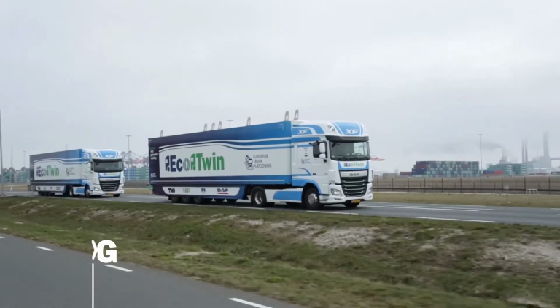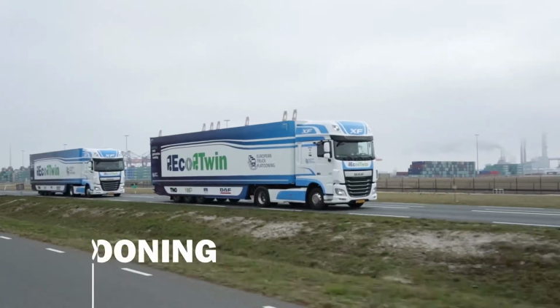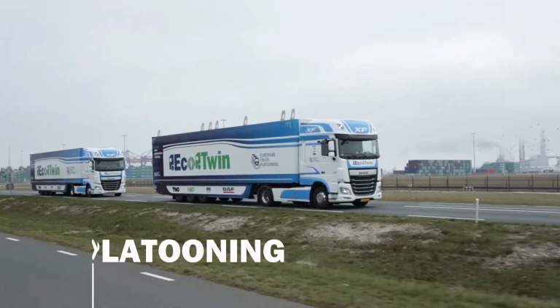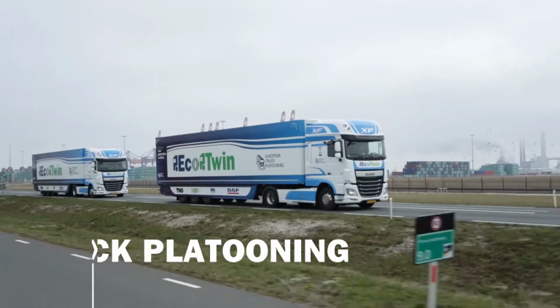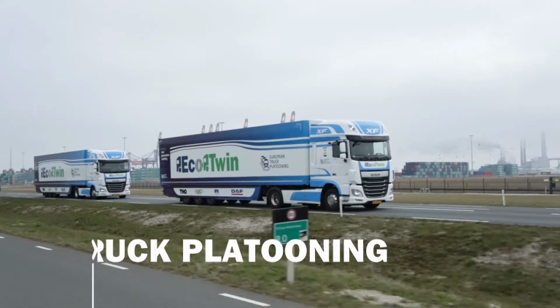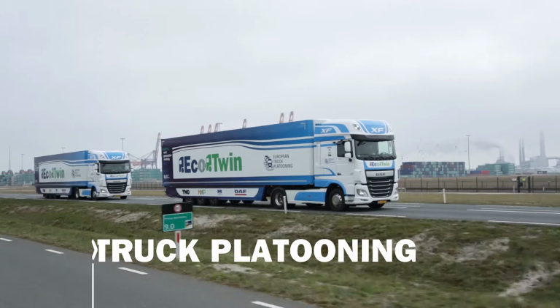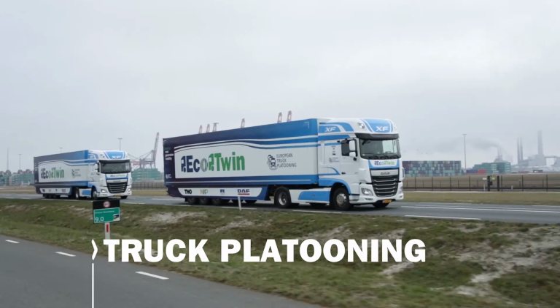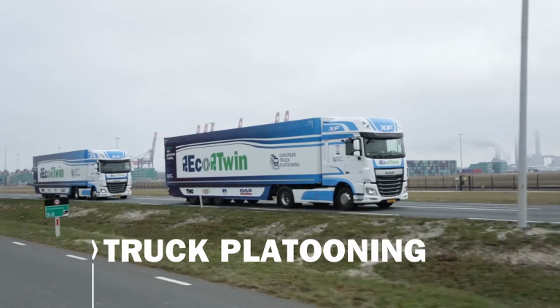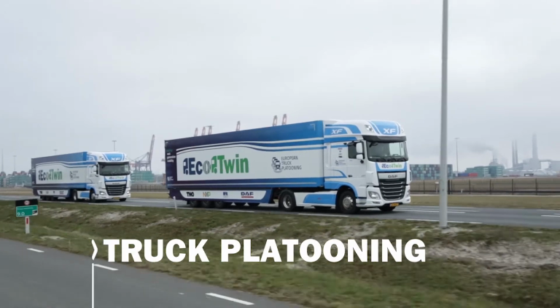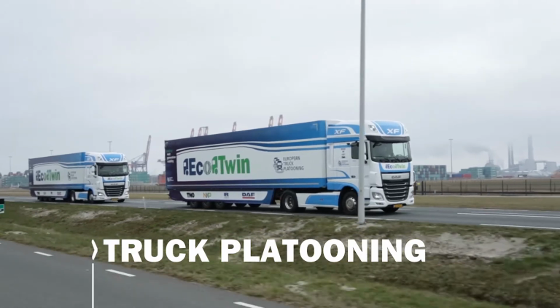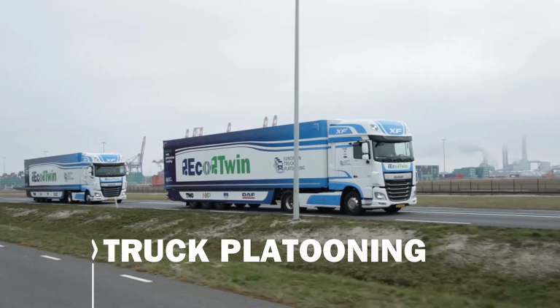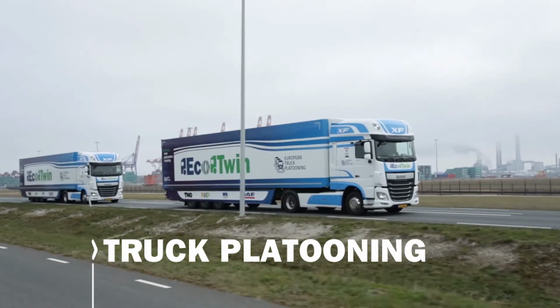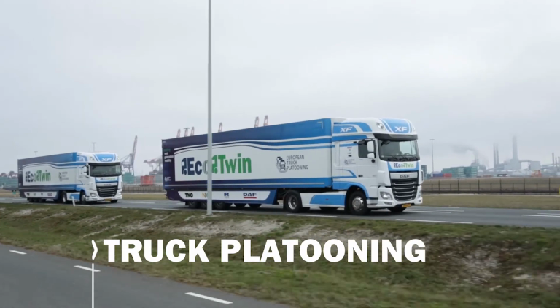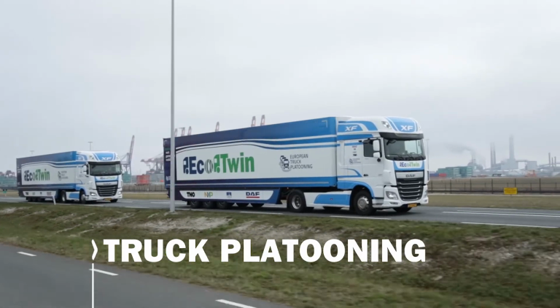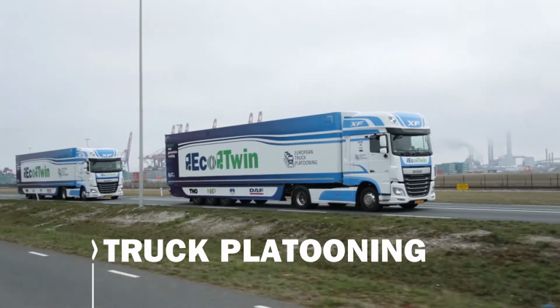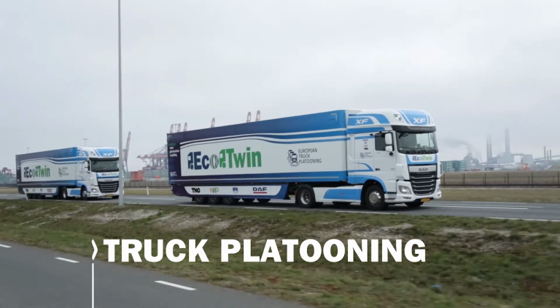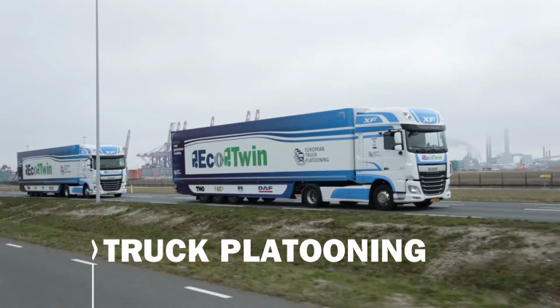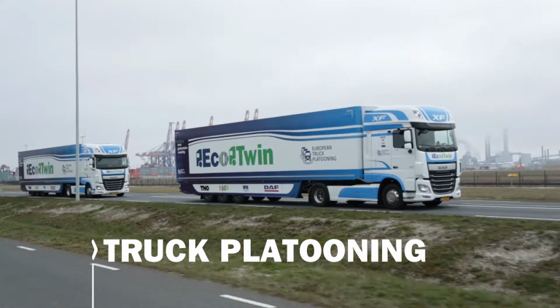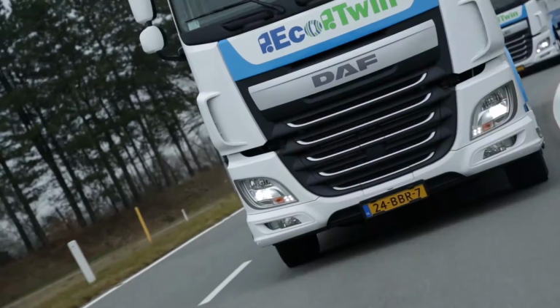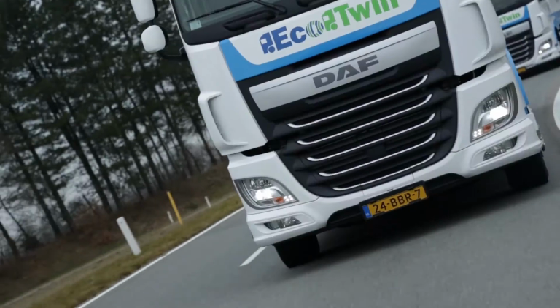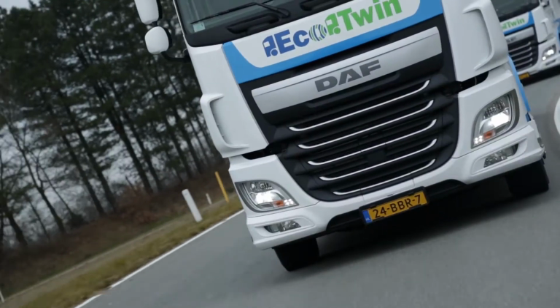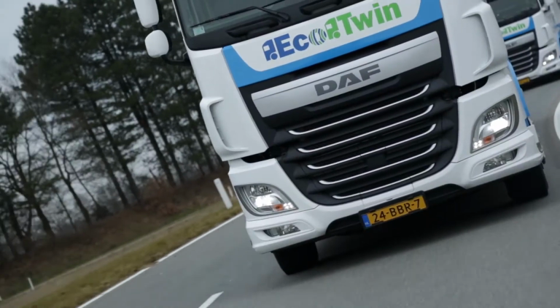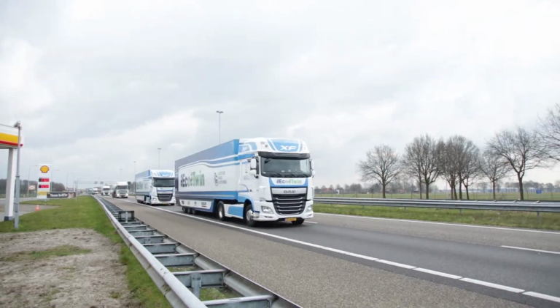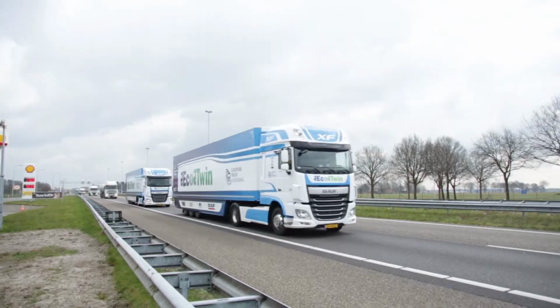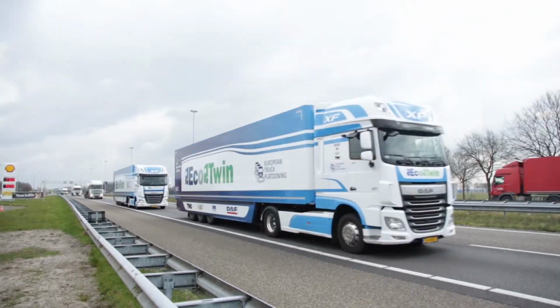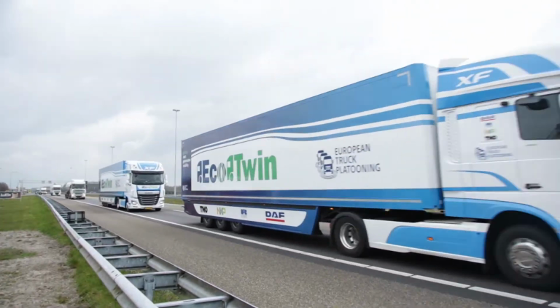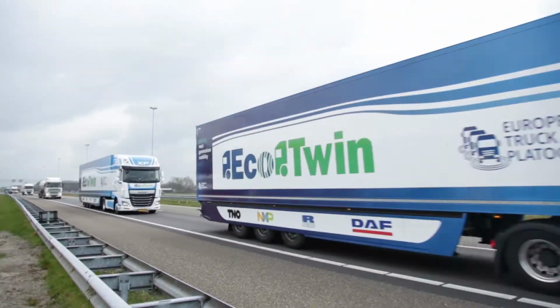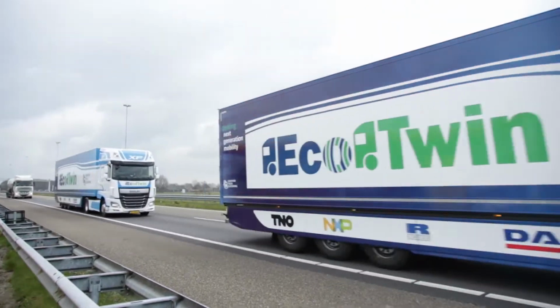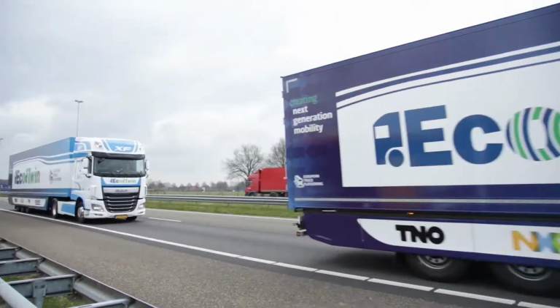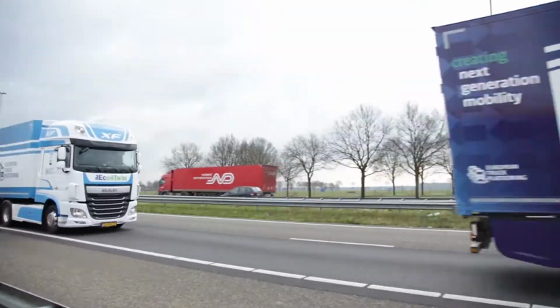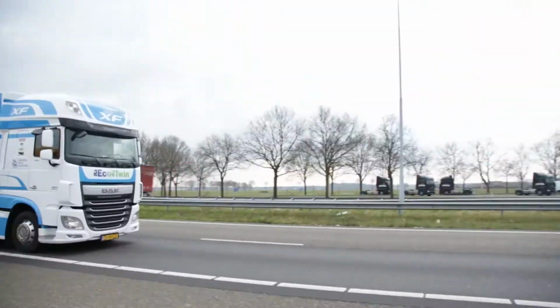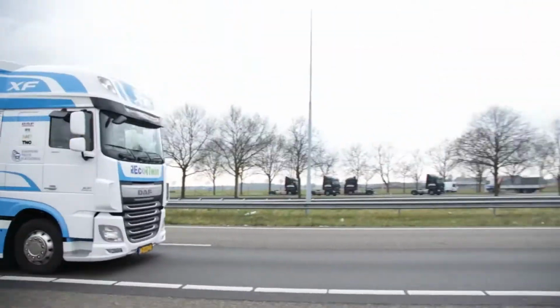Truck platooning can make freight transport in Europe faster, more productive, safer and greener.